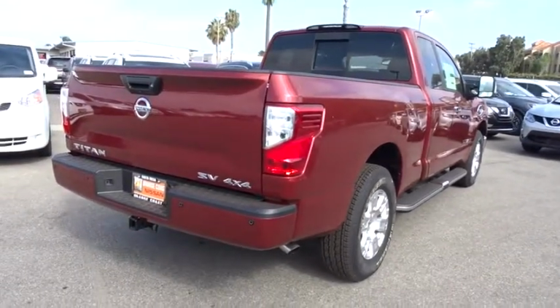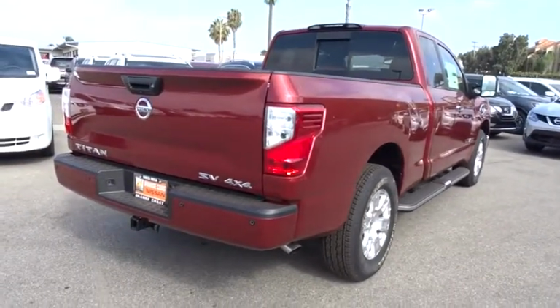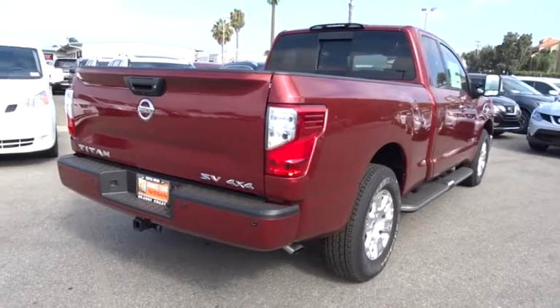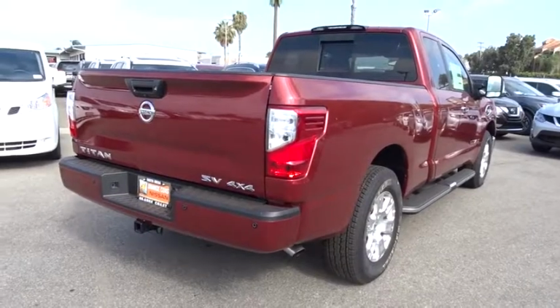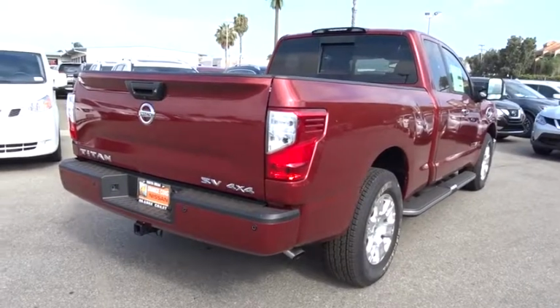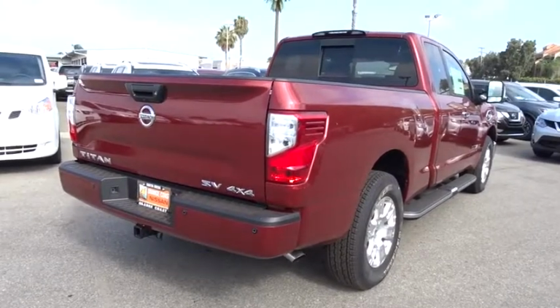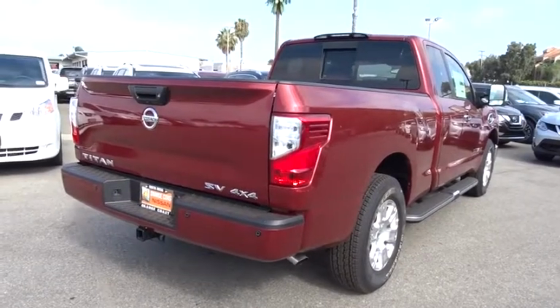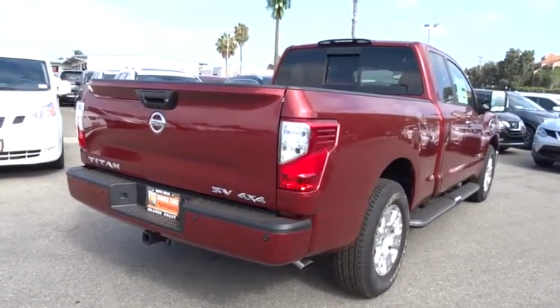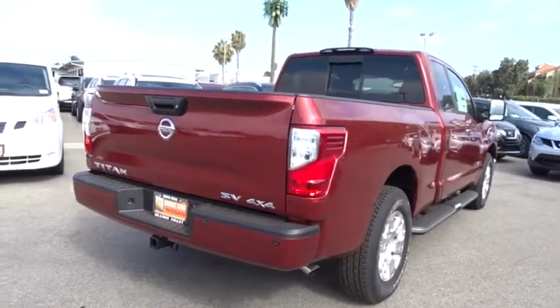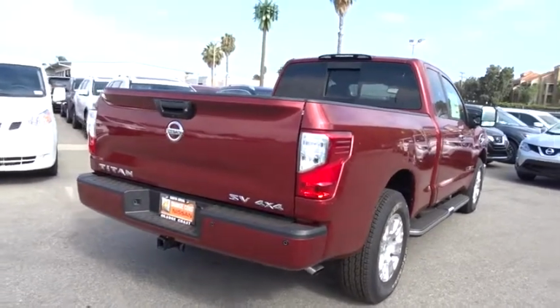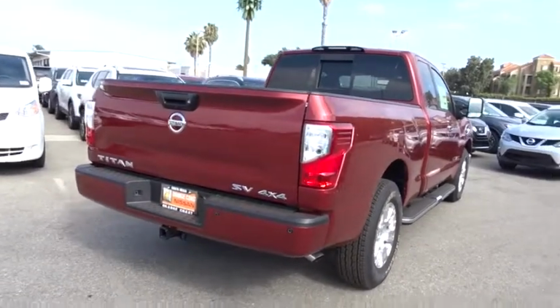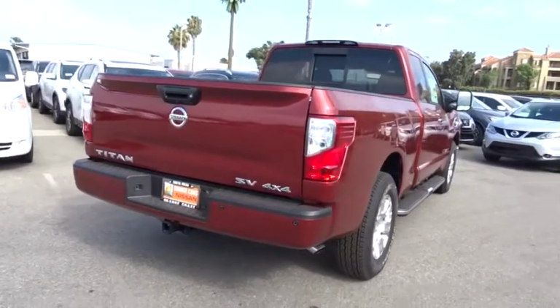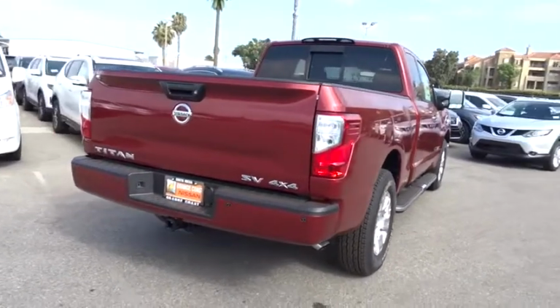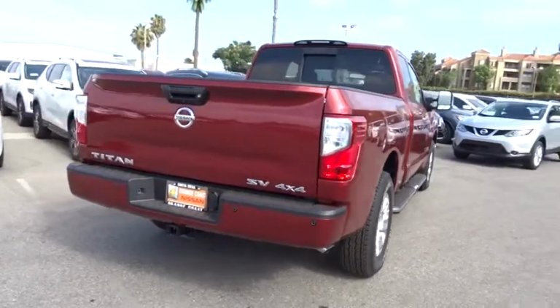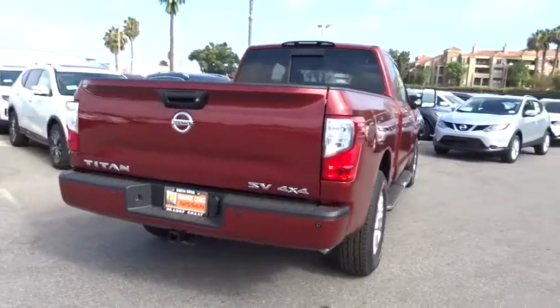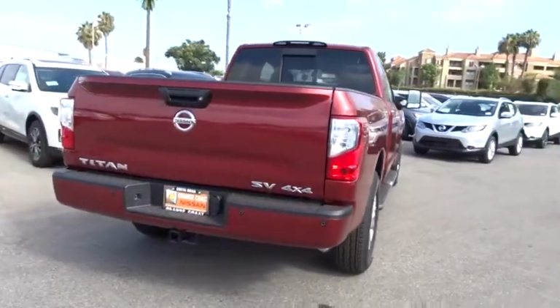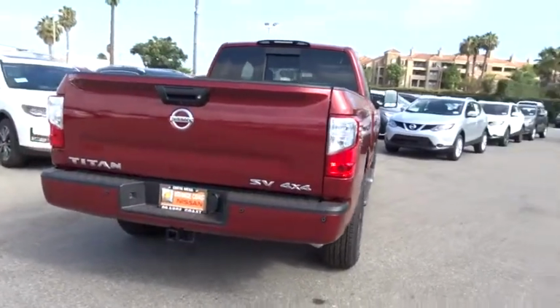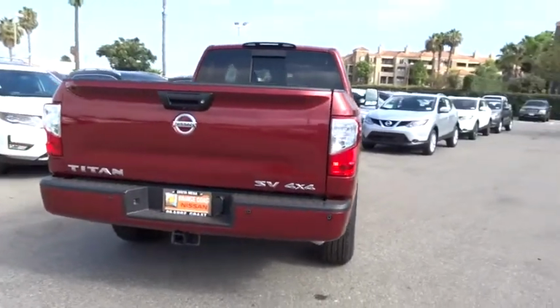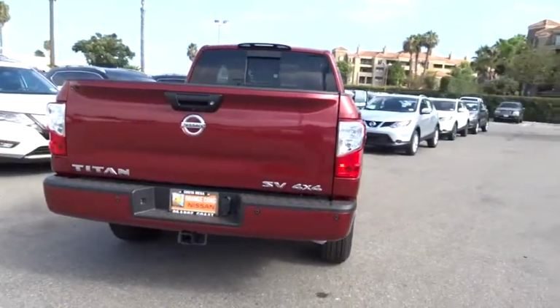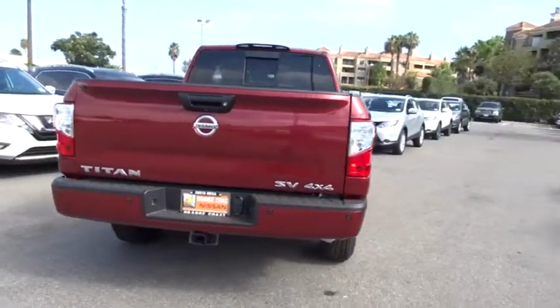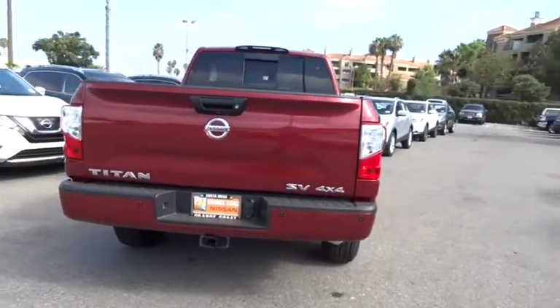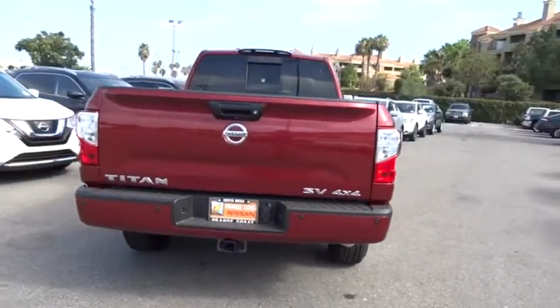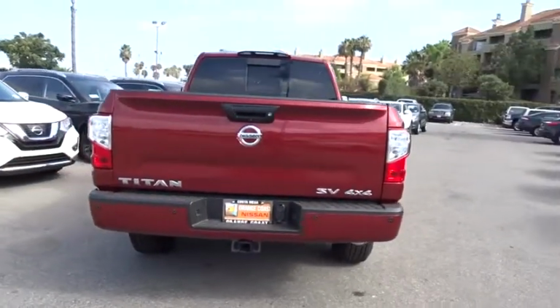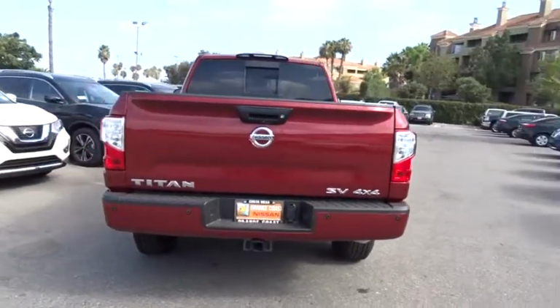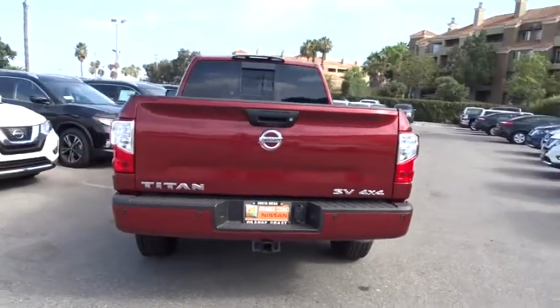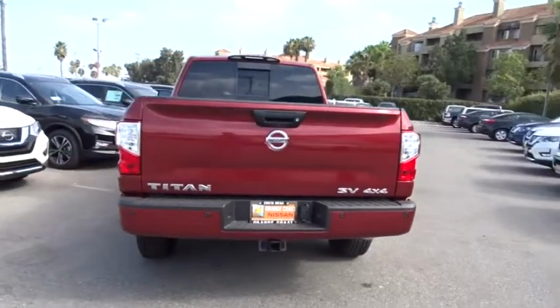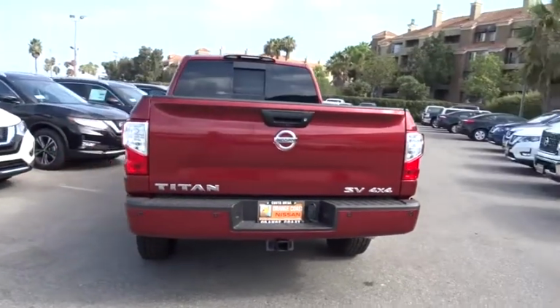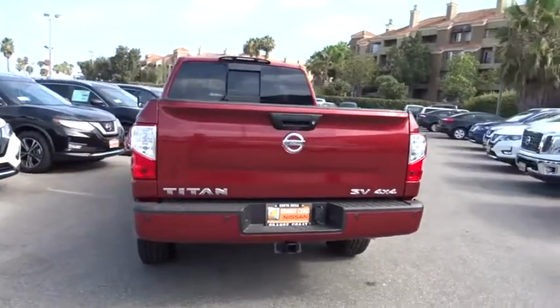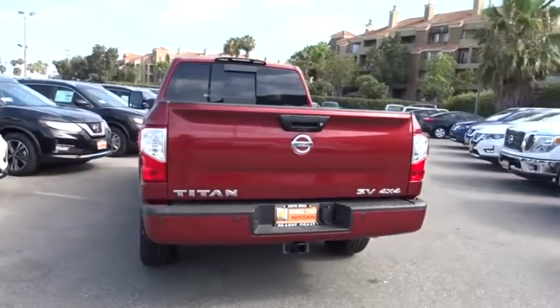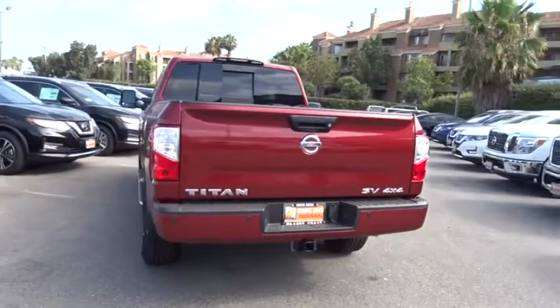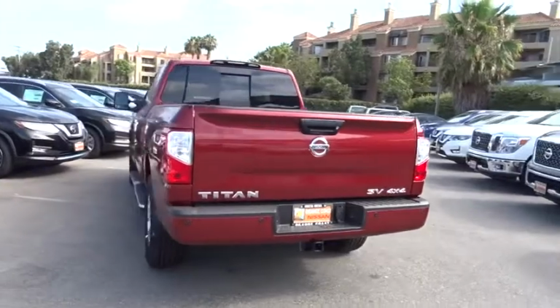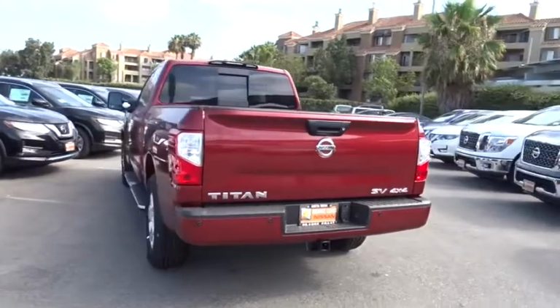When it comes to power and comfort, the Titan can't be beat. Here are some of this vehicle's great options.